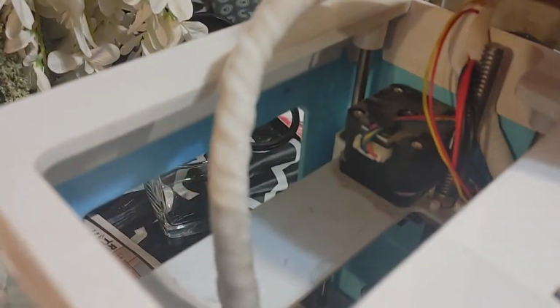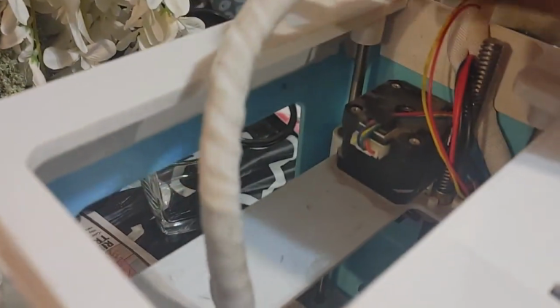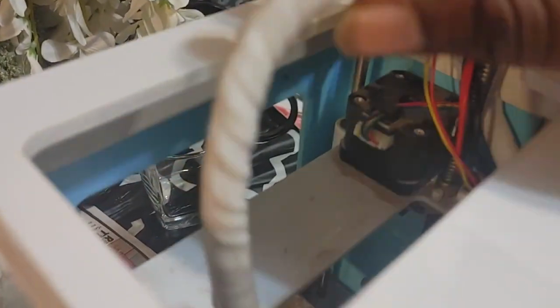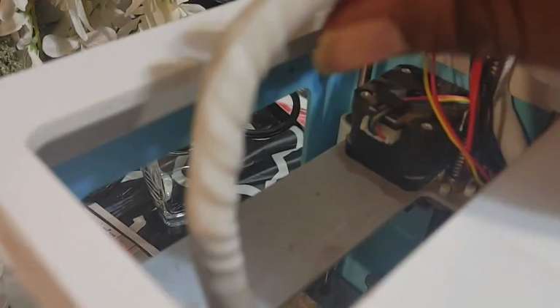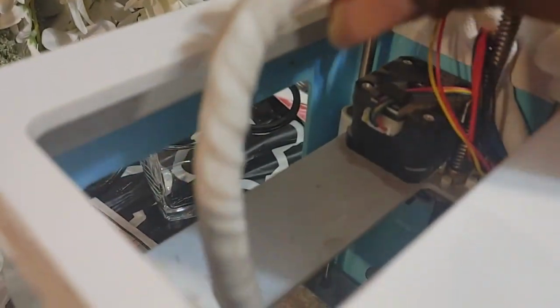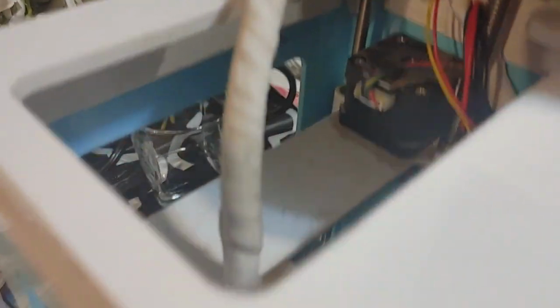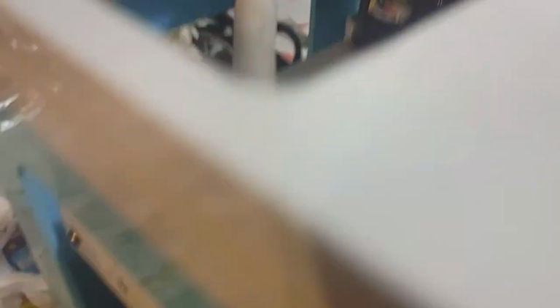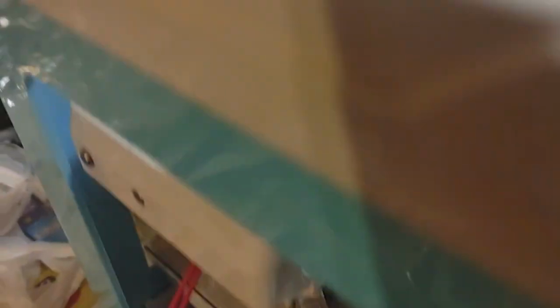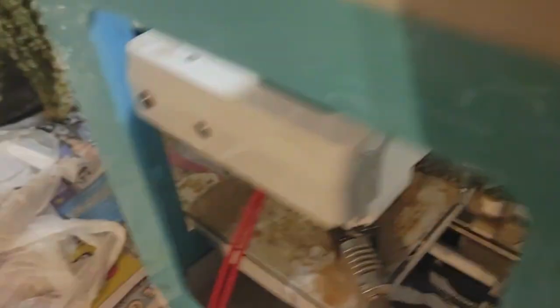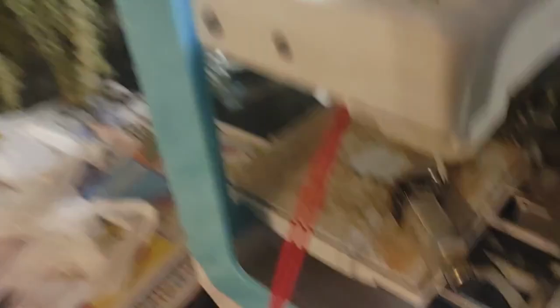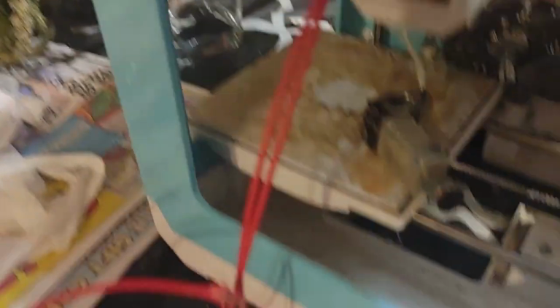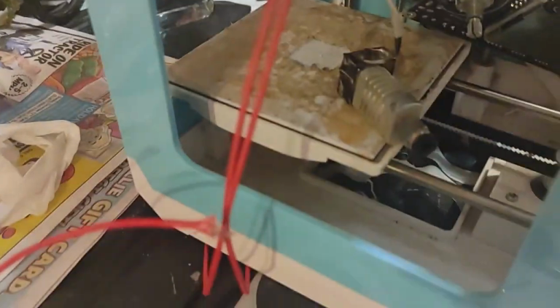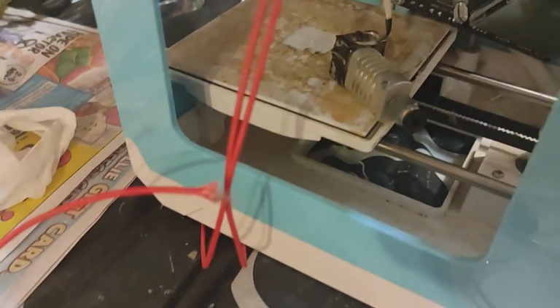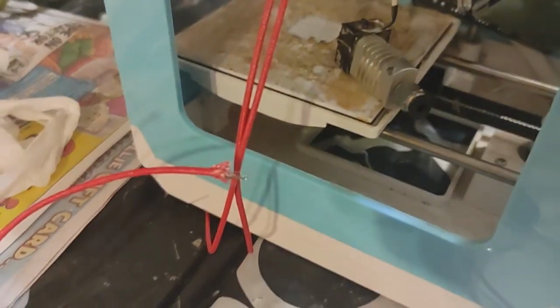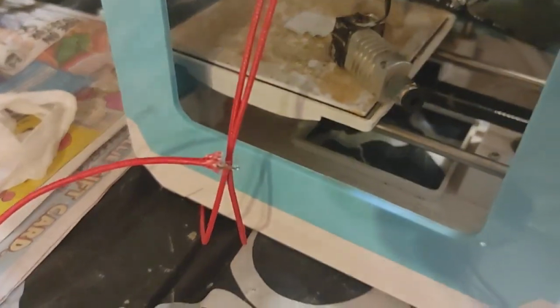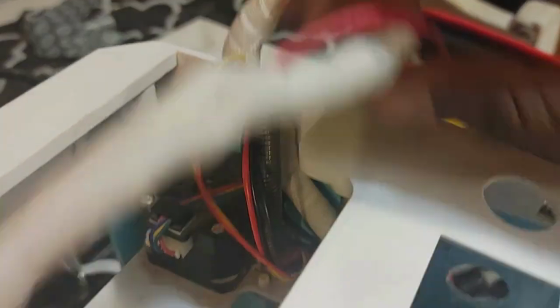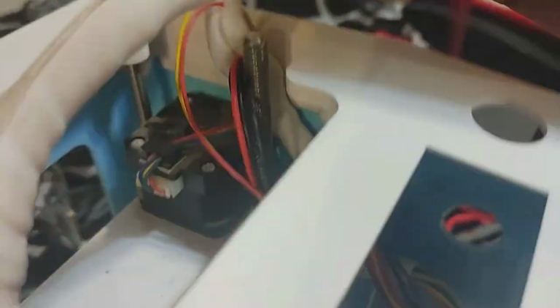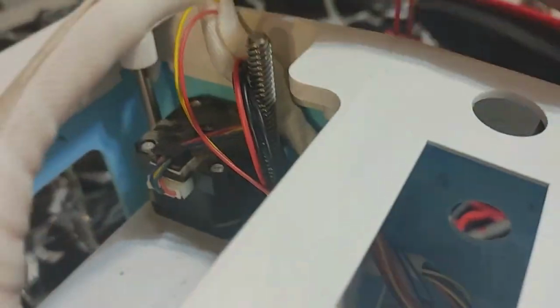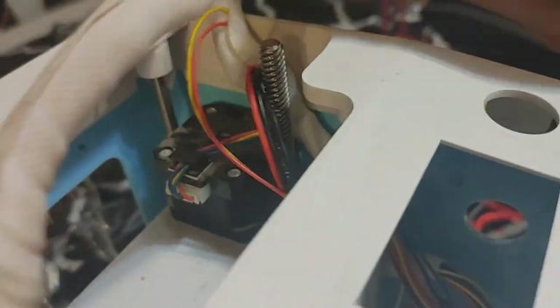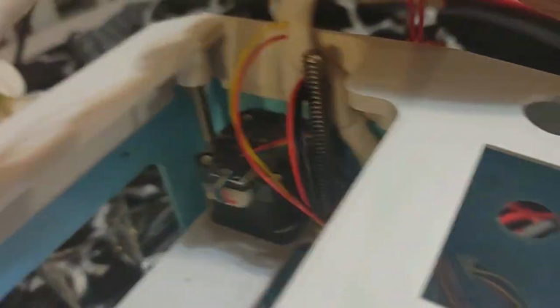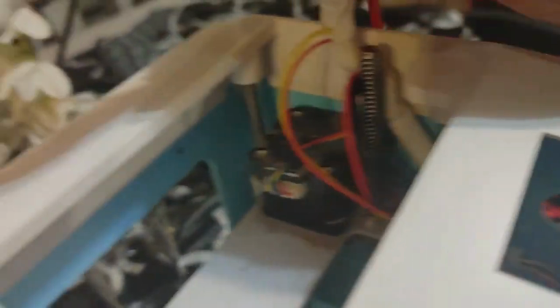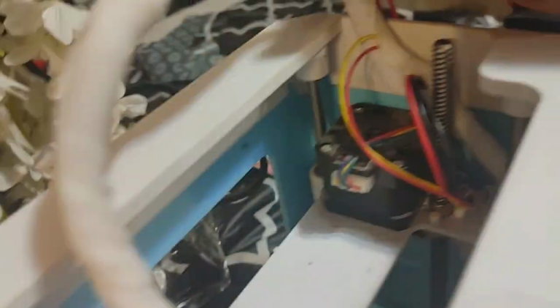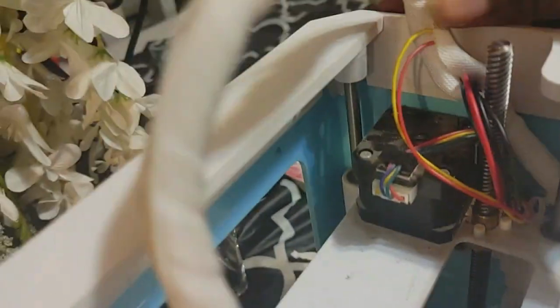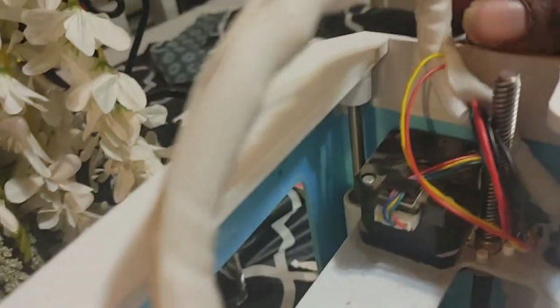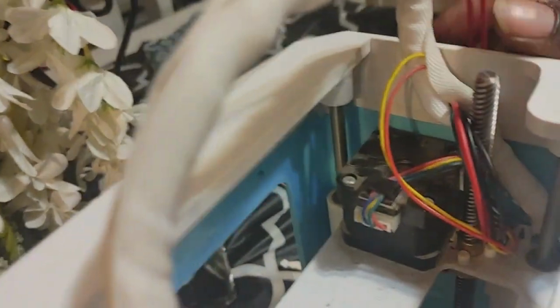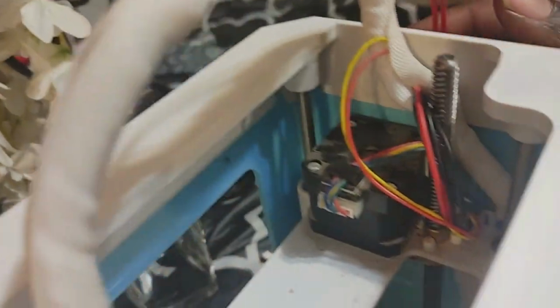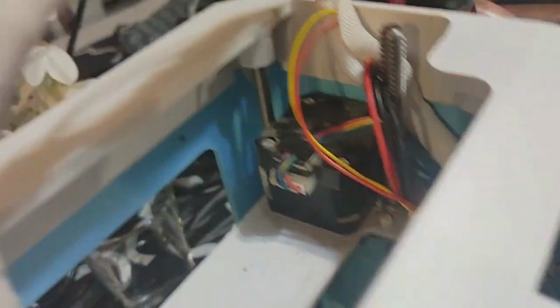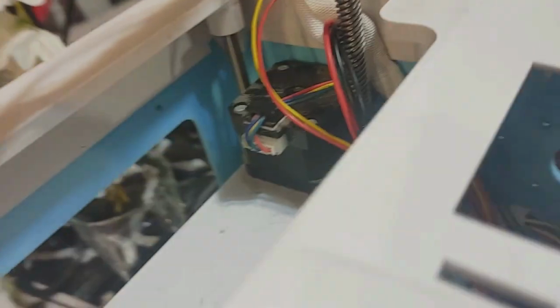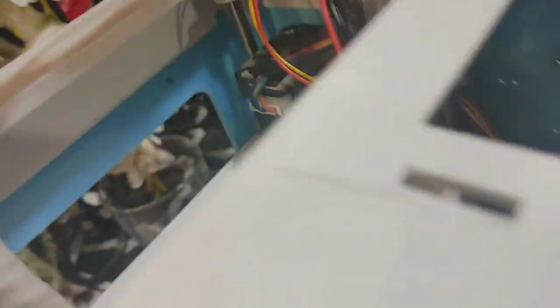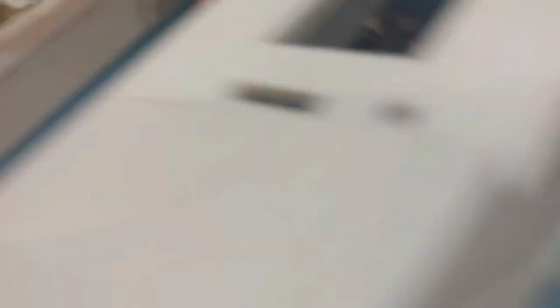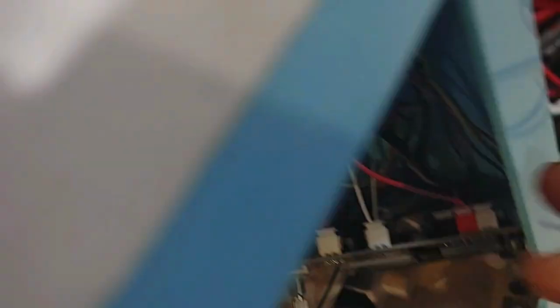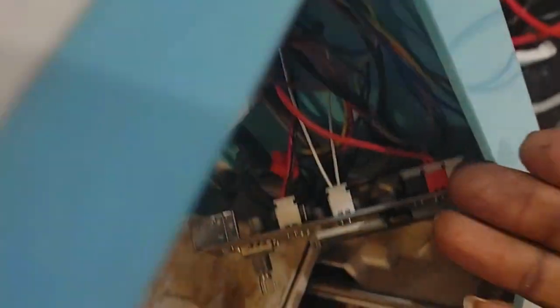After fiddling around with that, we install the new ceramic heater into the hot end, then cut the cord to length to reach the motherboard.